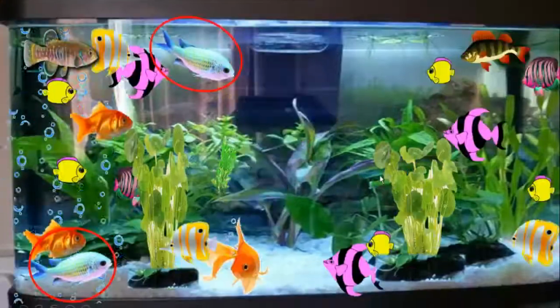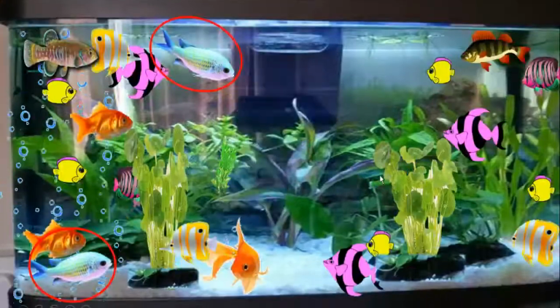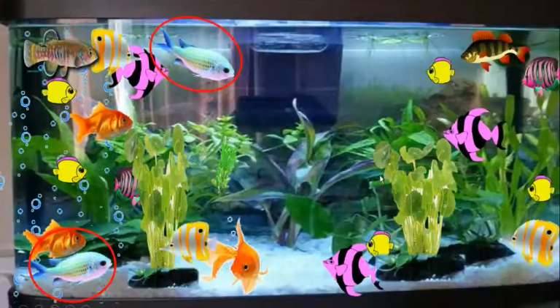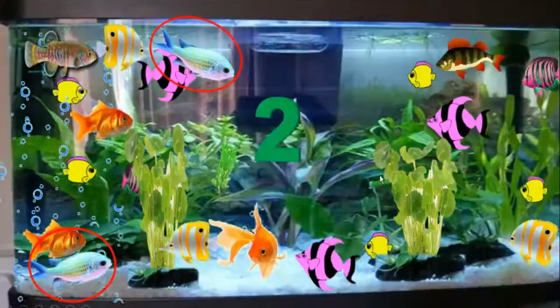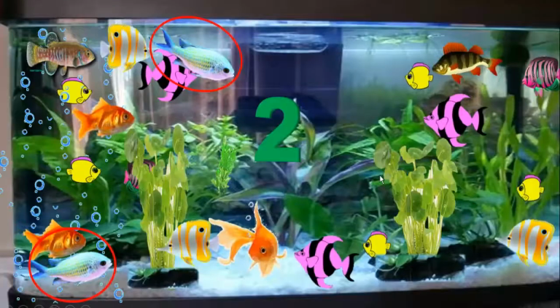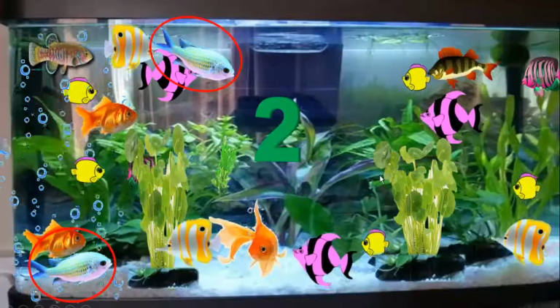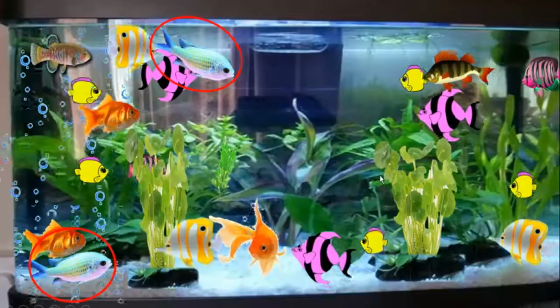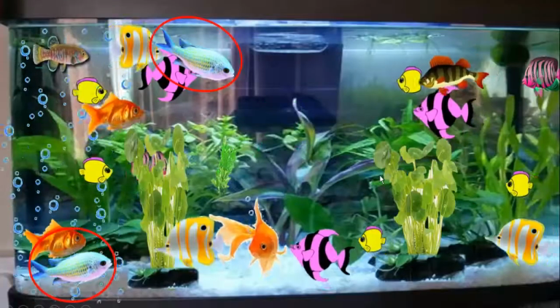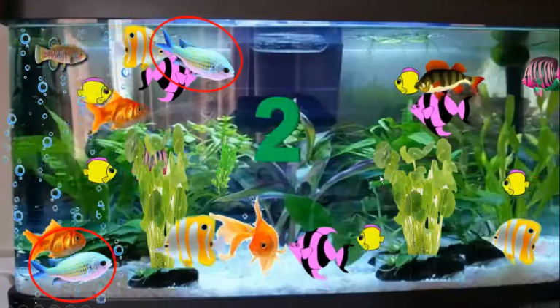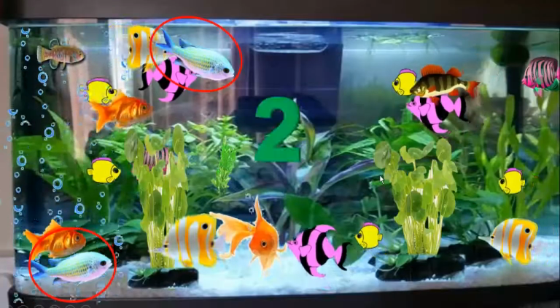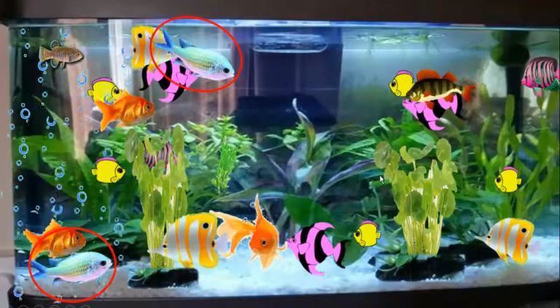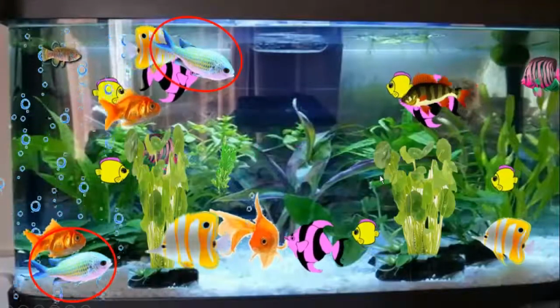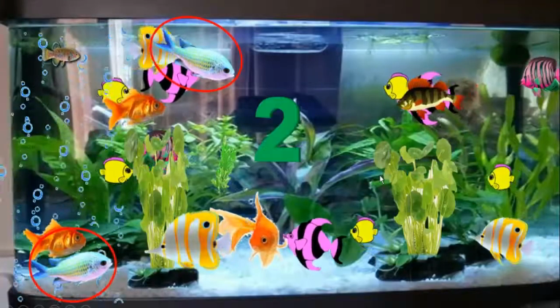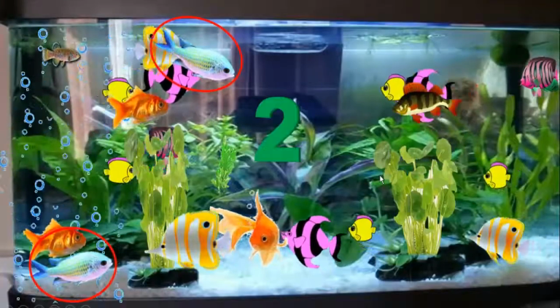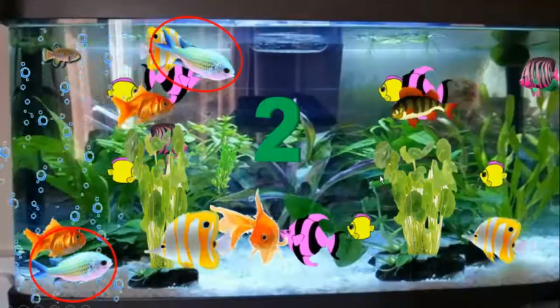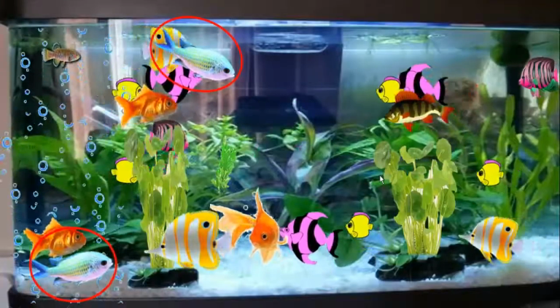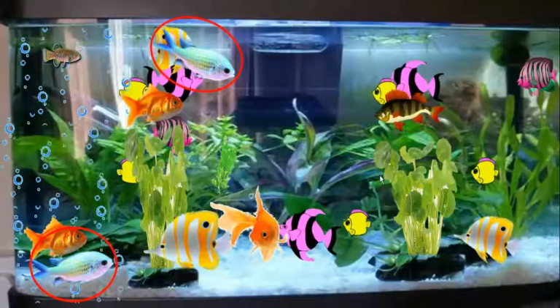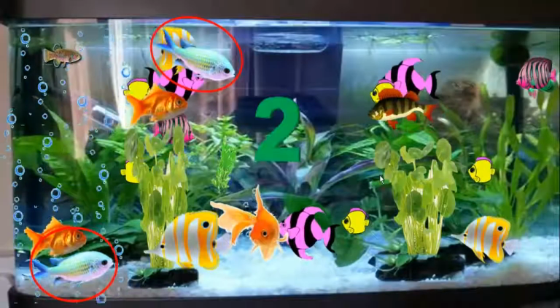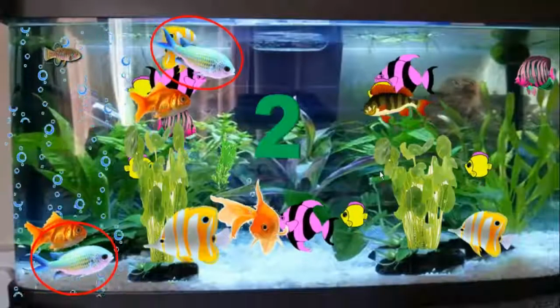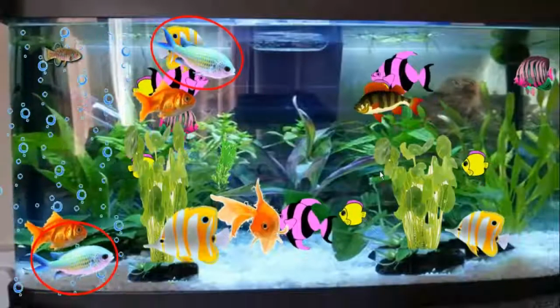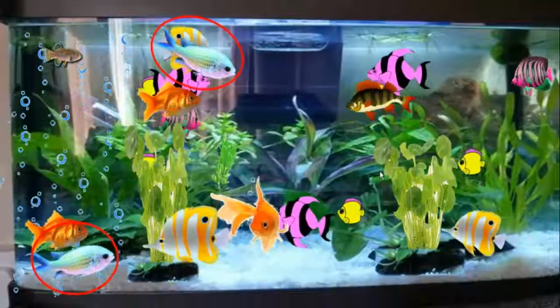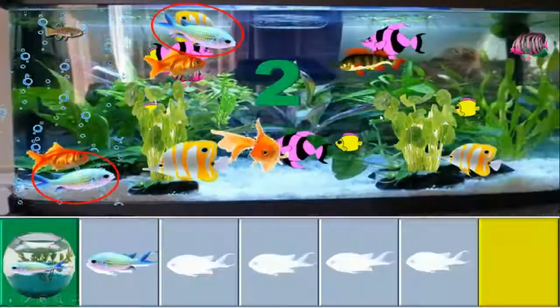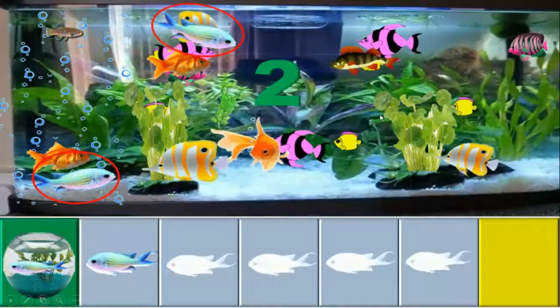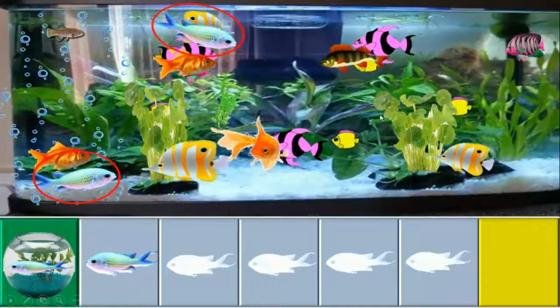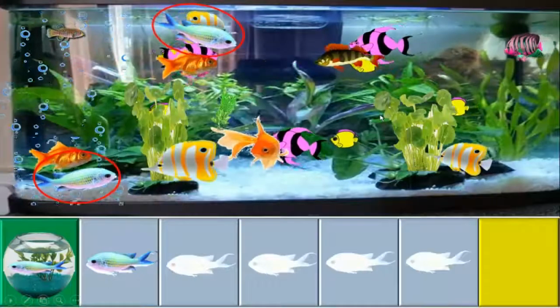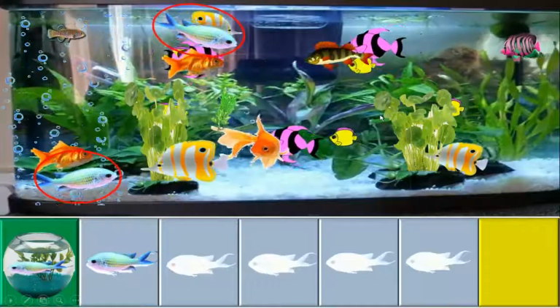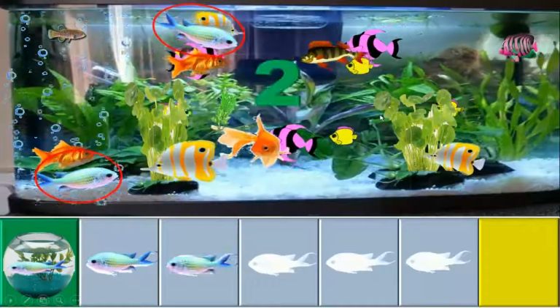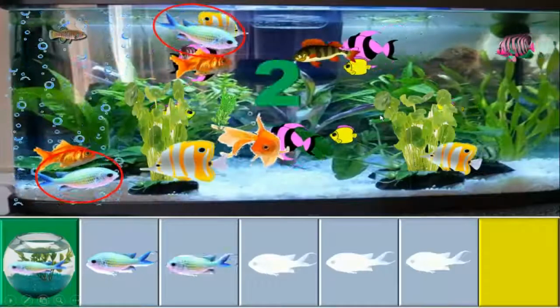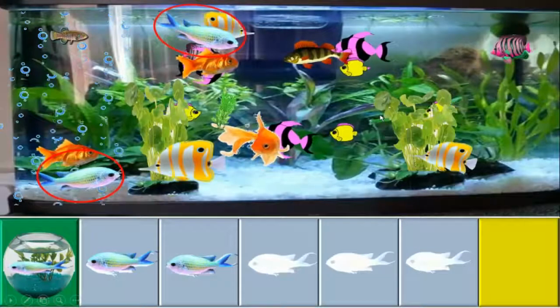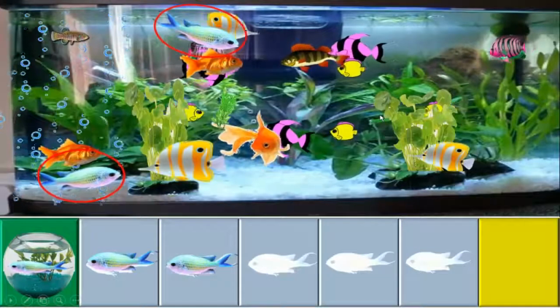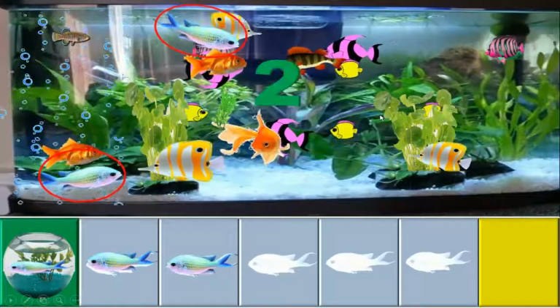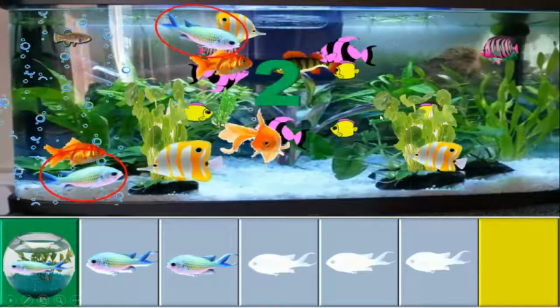Let's count the light blue colour fish. 1, 2.